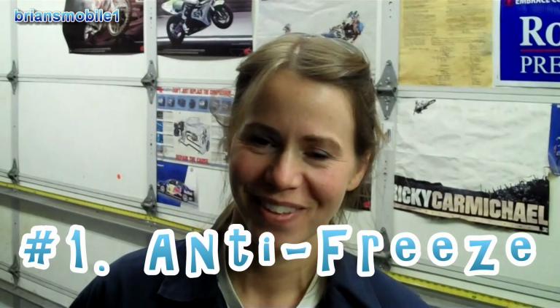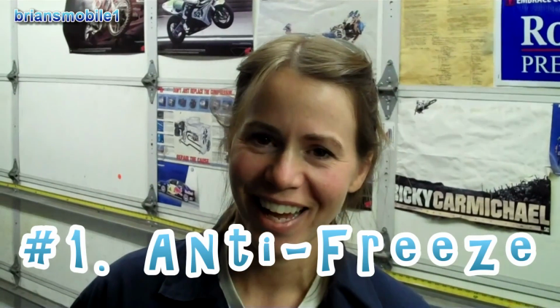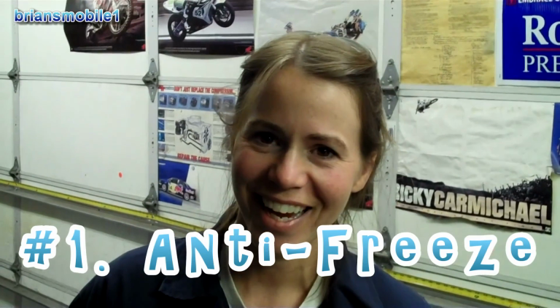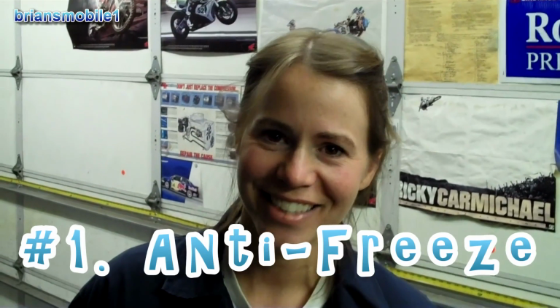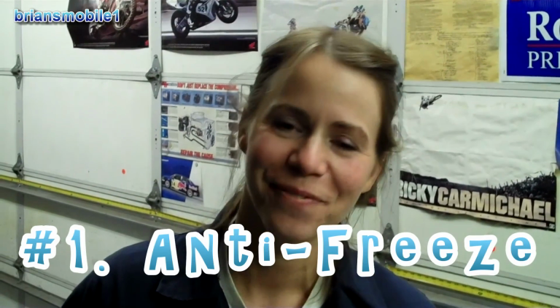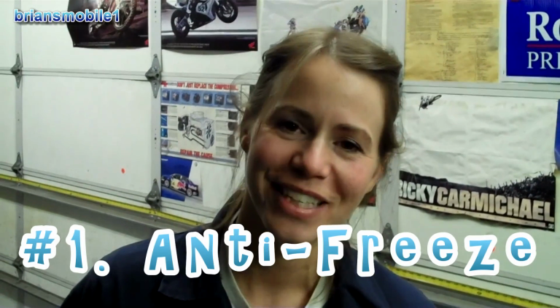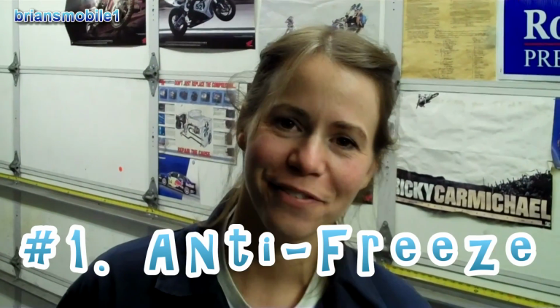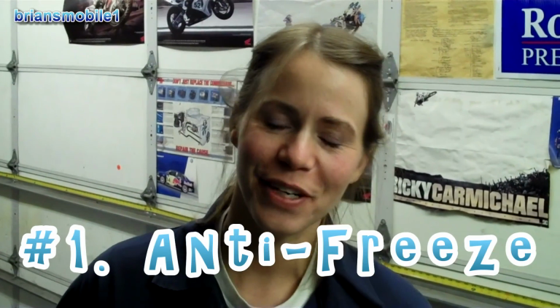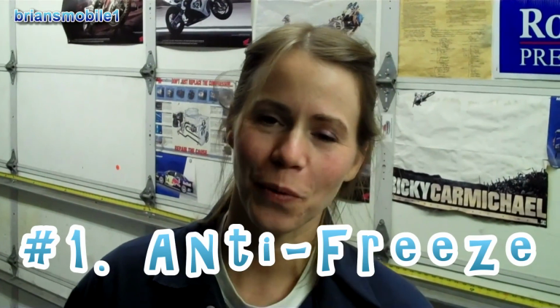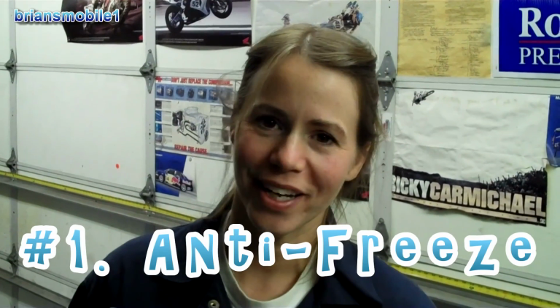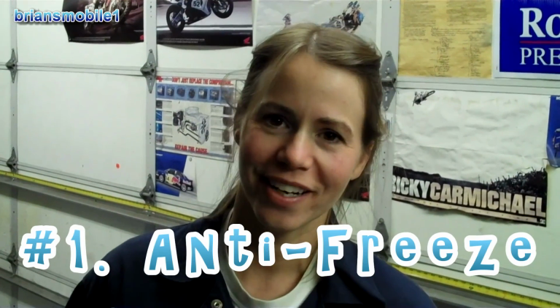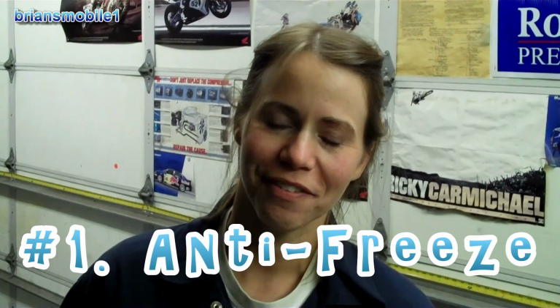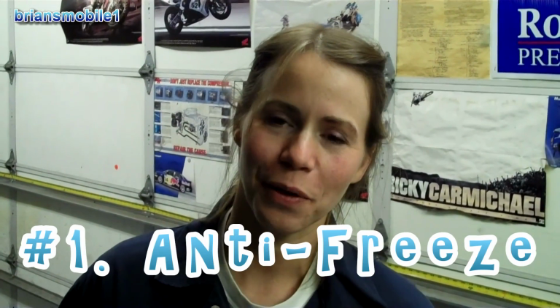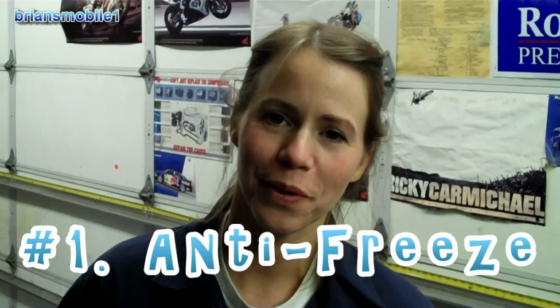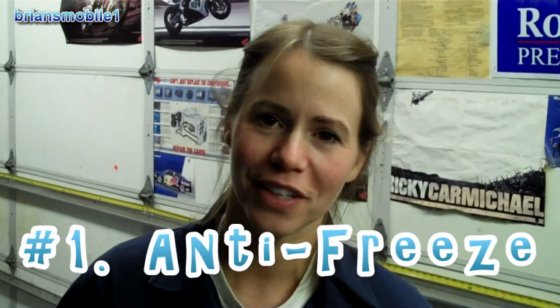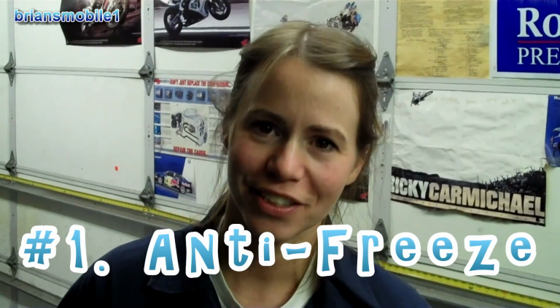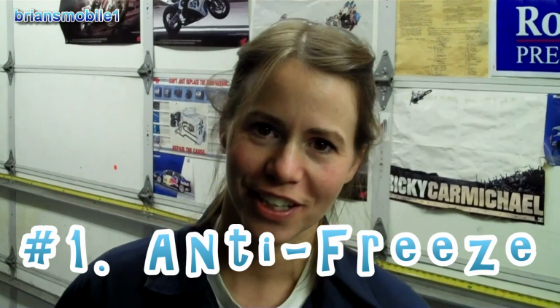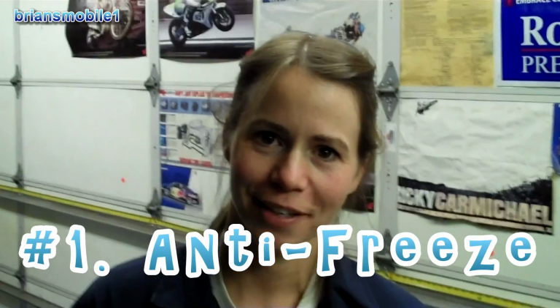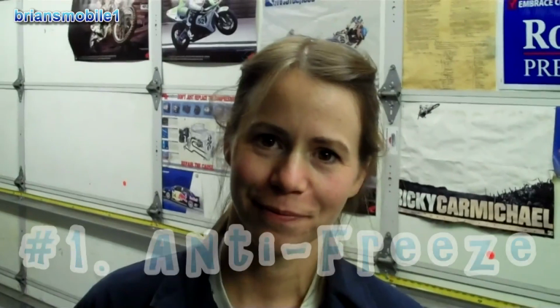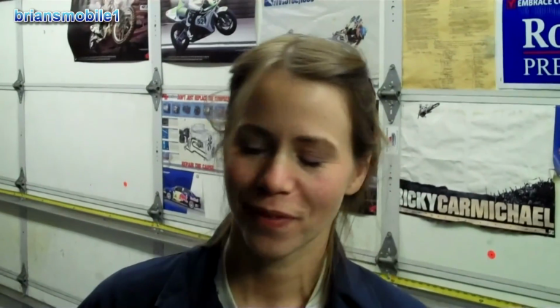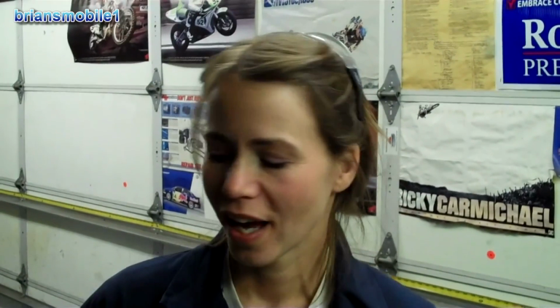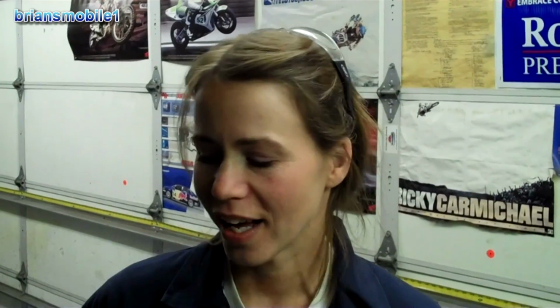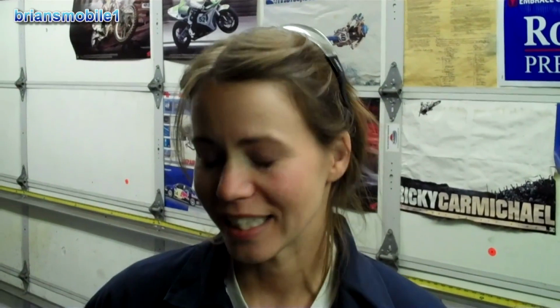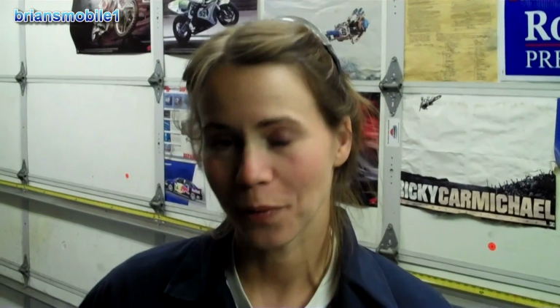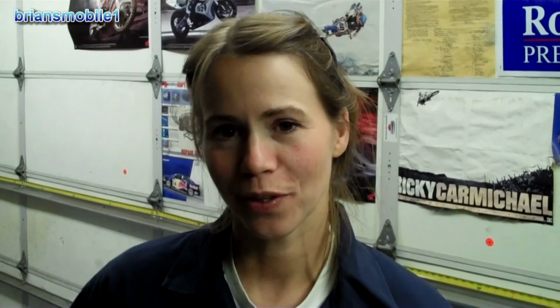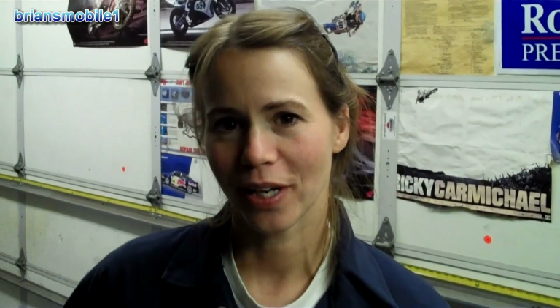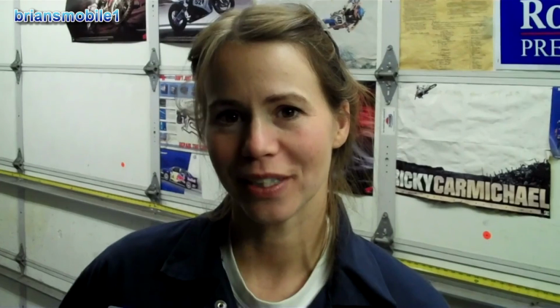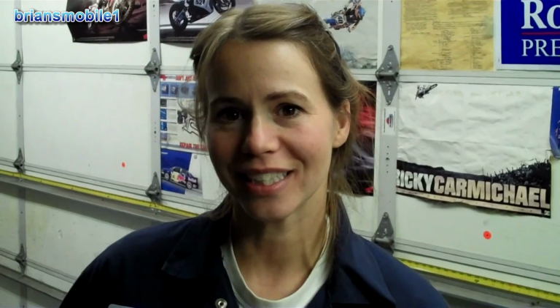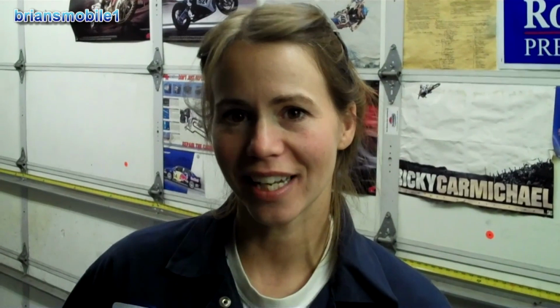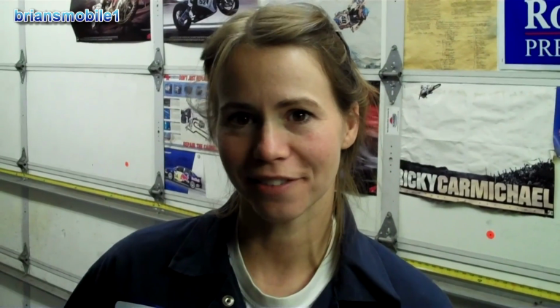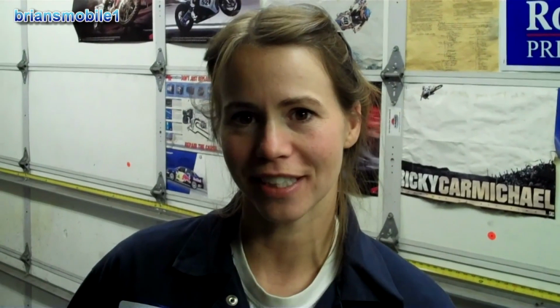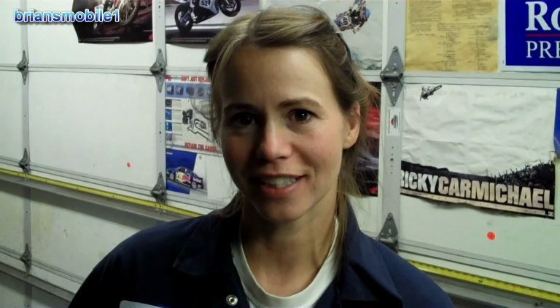Hey guys, this is video one of how to winterize your car. Today we're doing how to test the antifreeze.